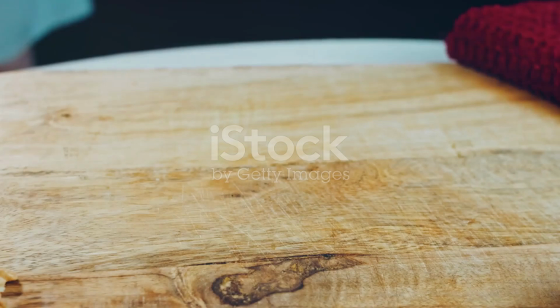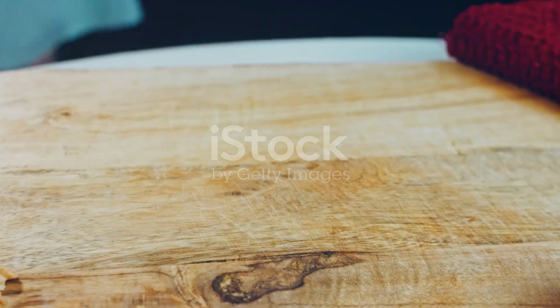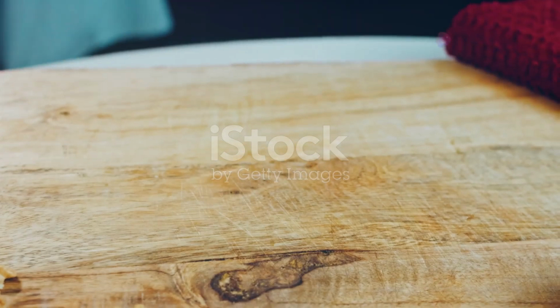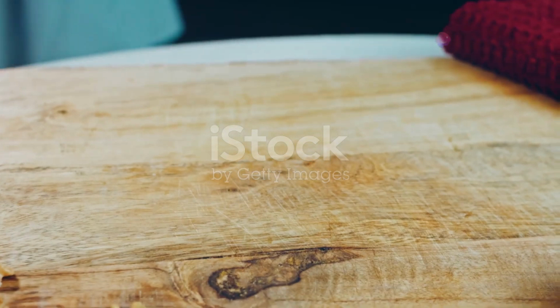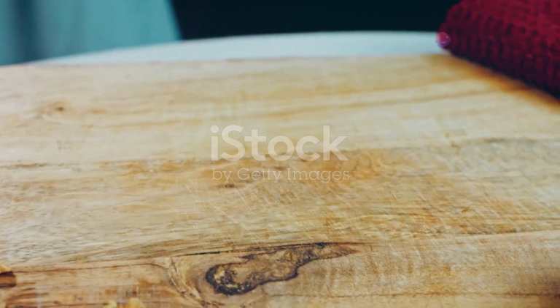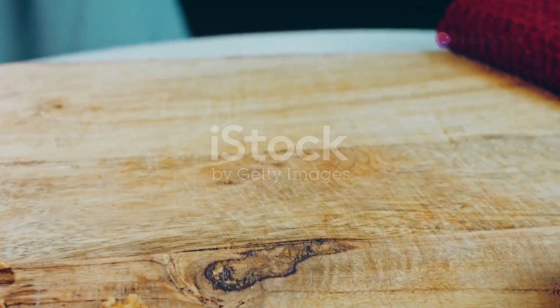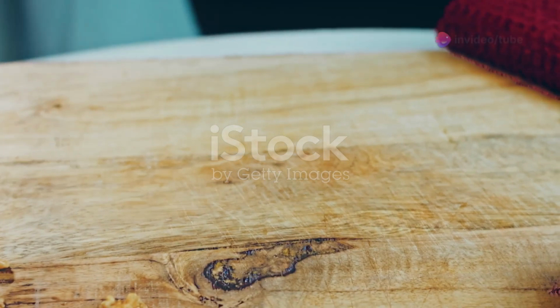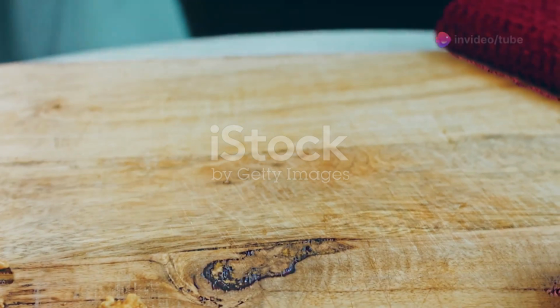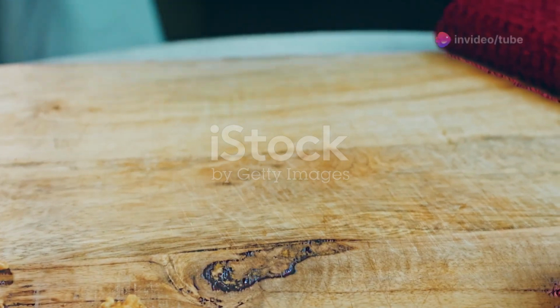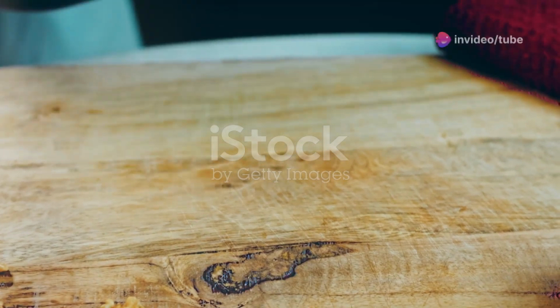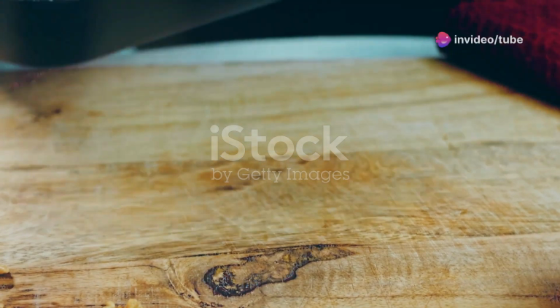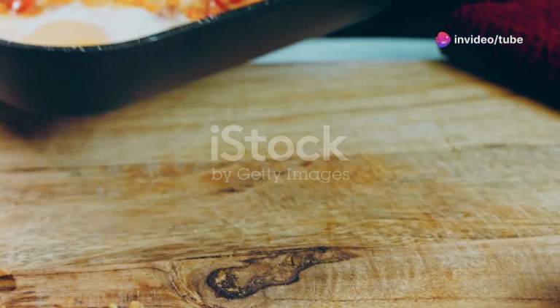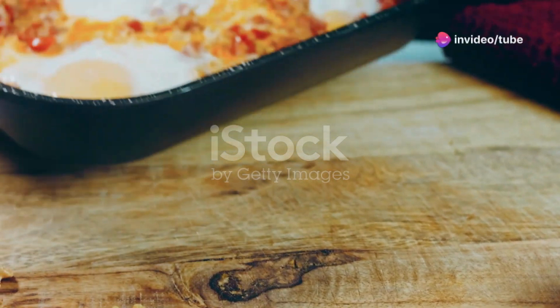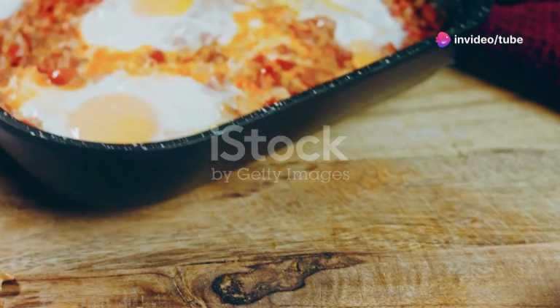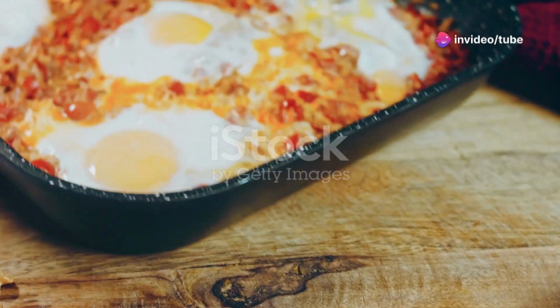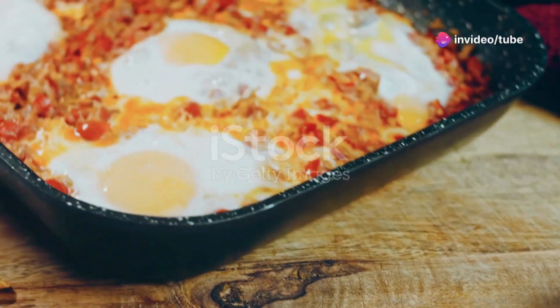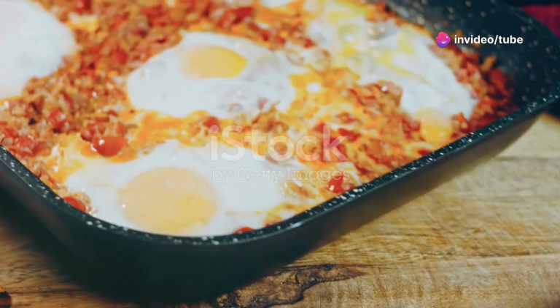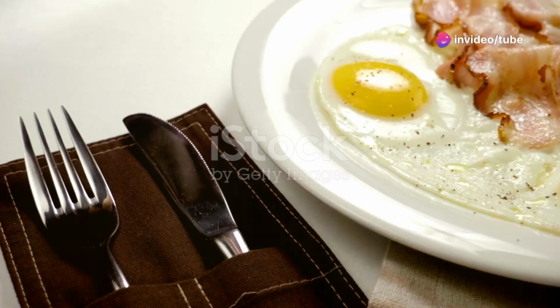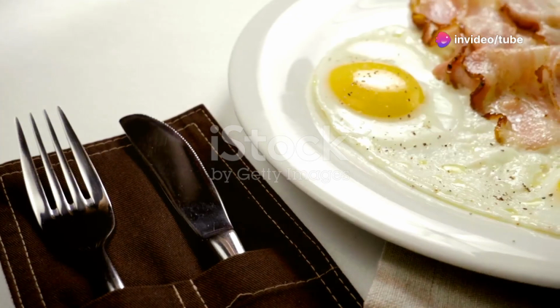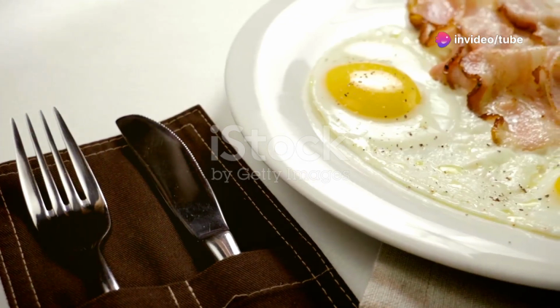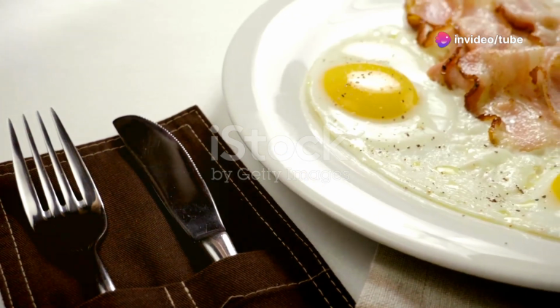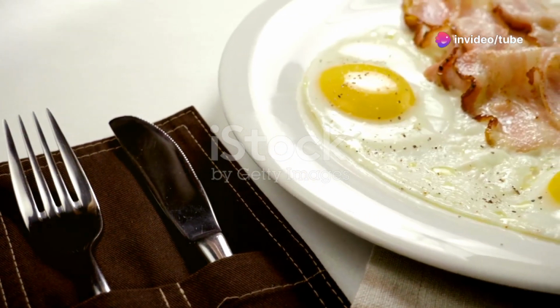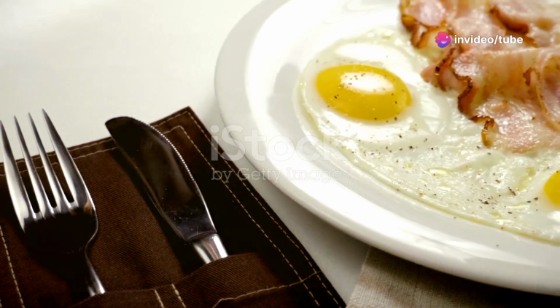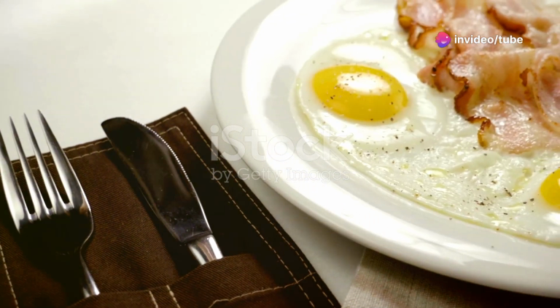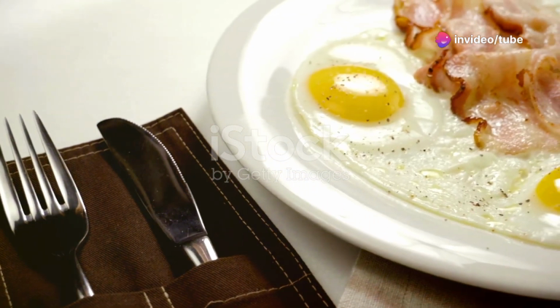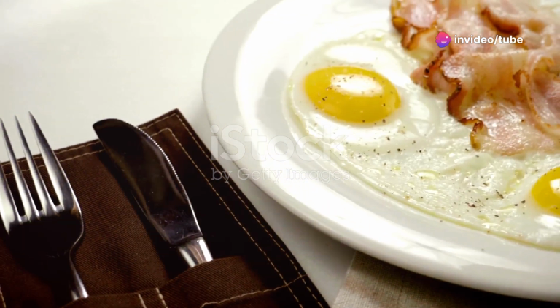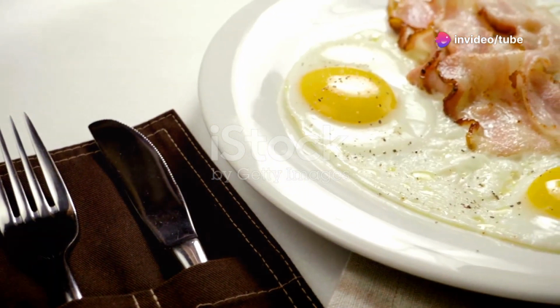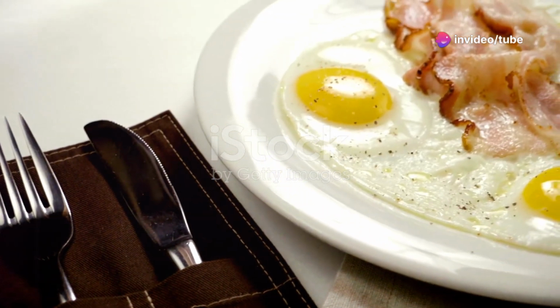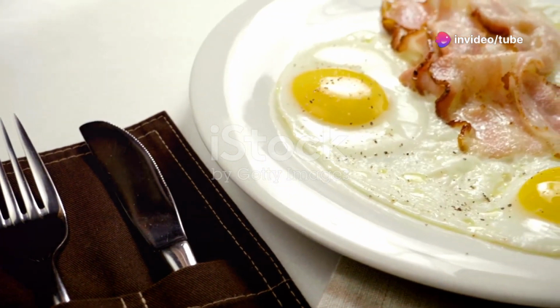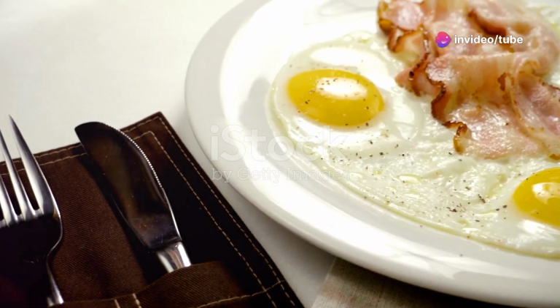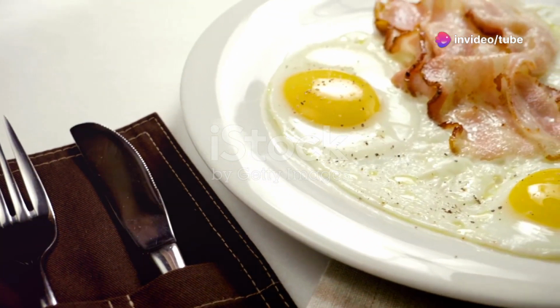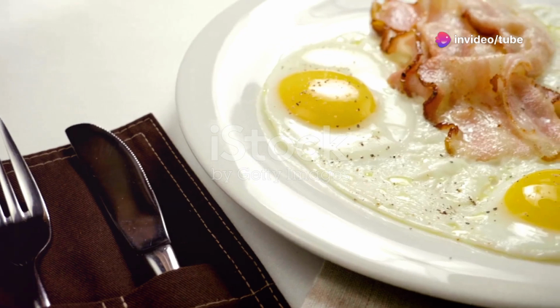If you're a home cook hungry for something quick, then you need to try this perfect egg dish.